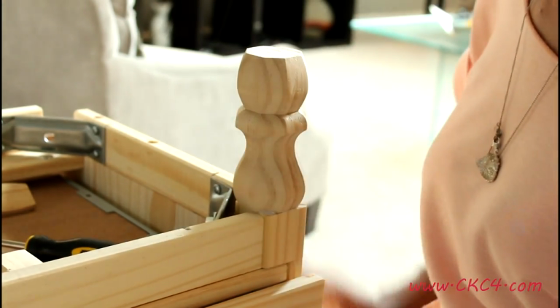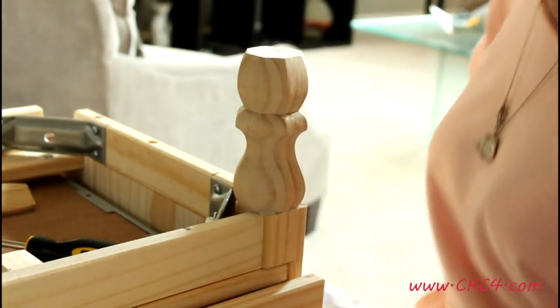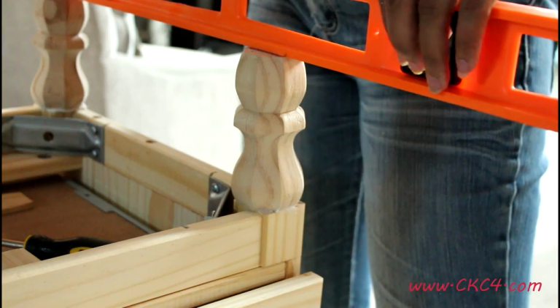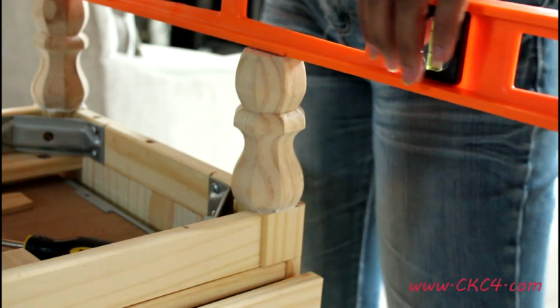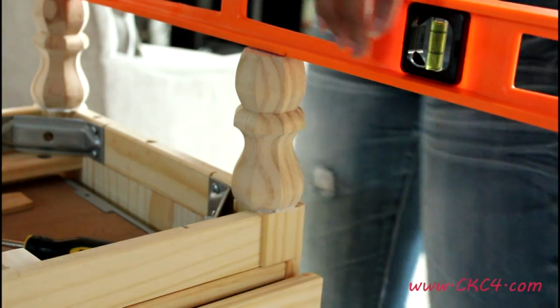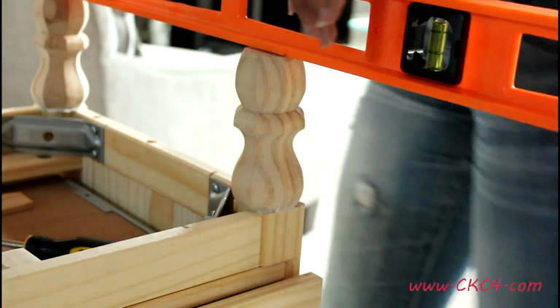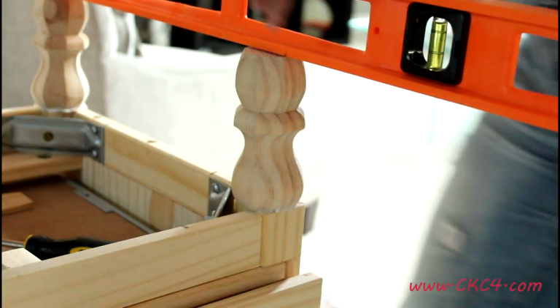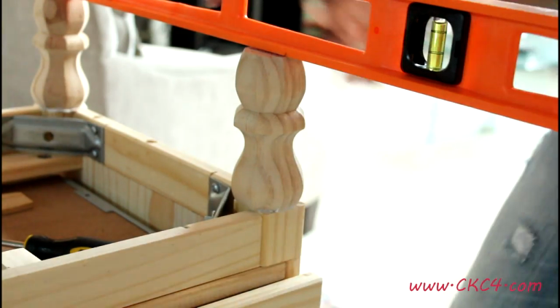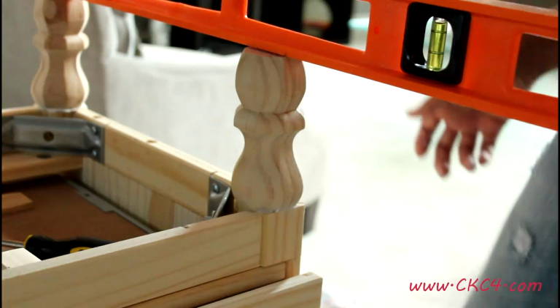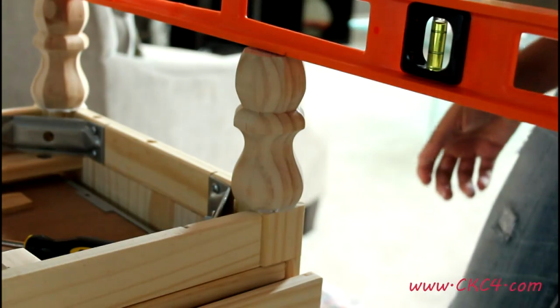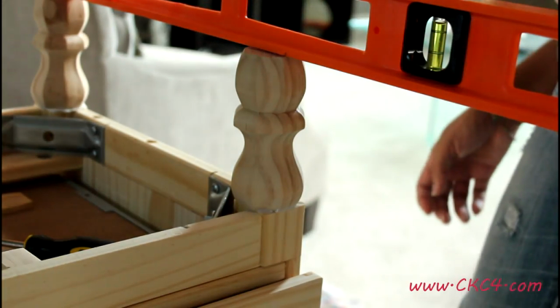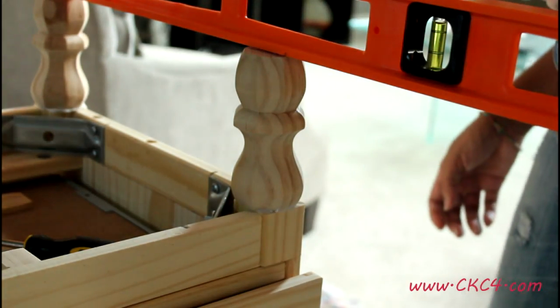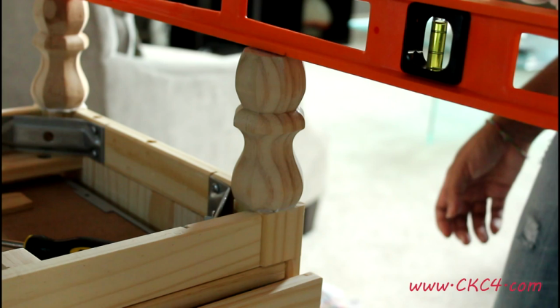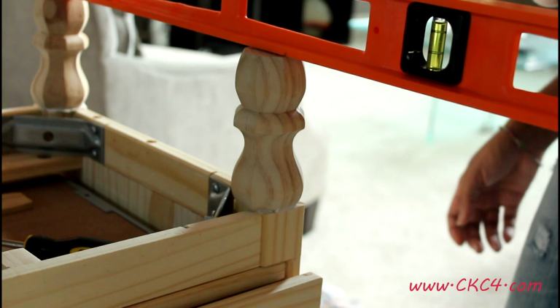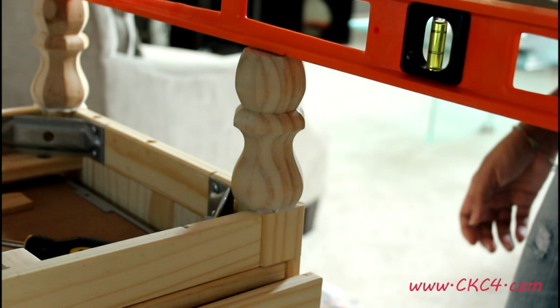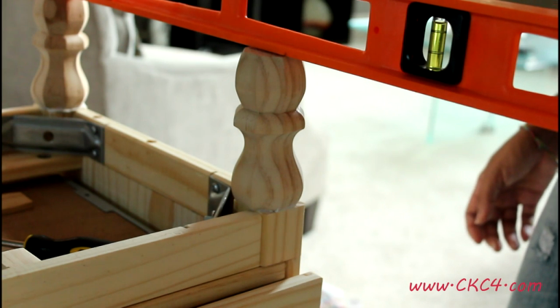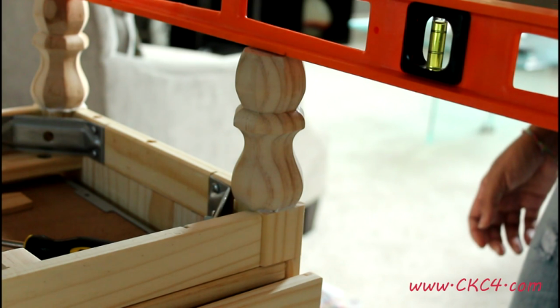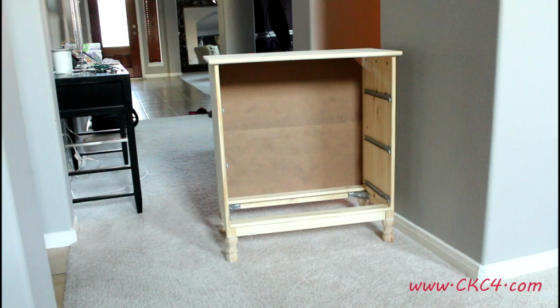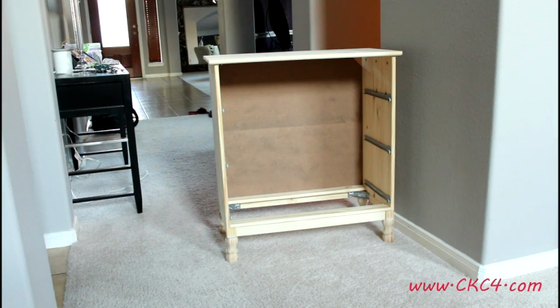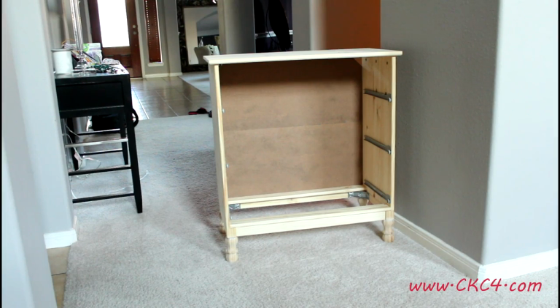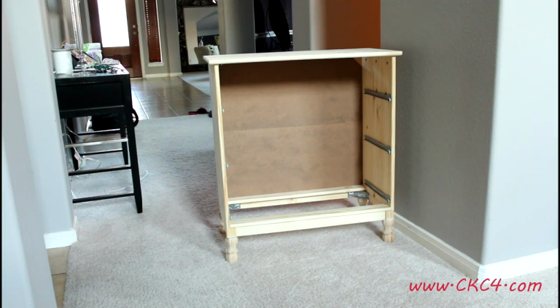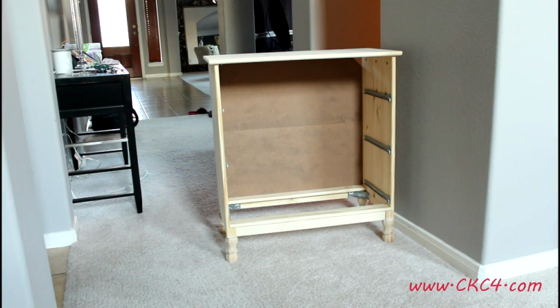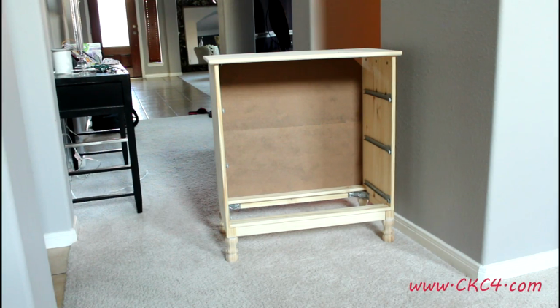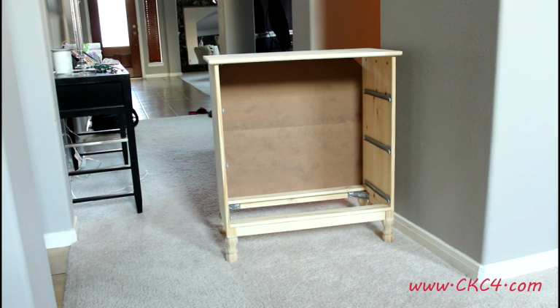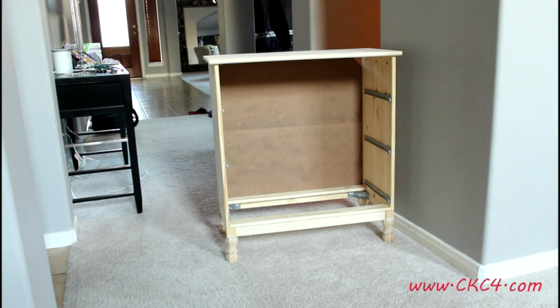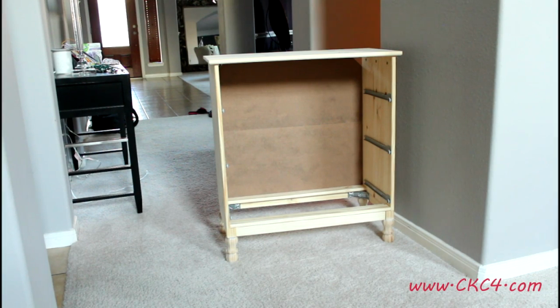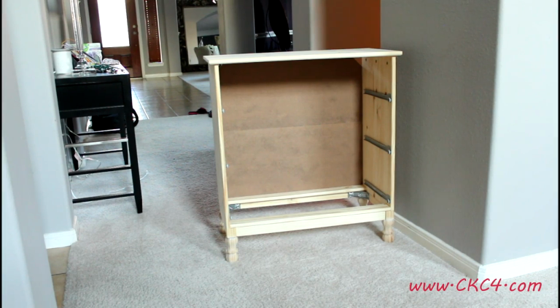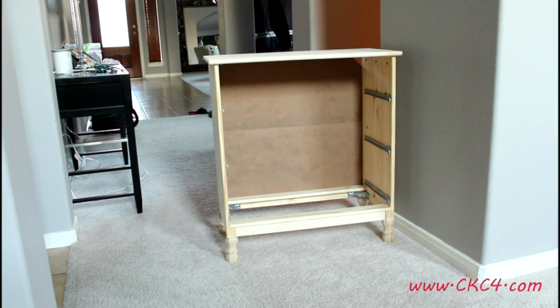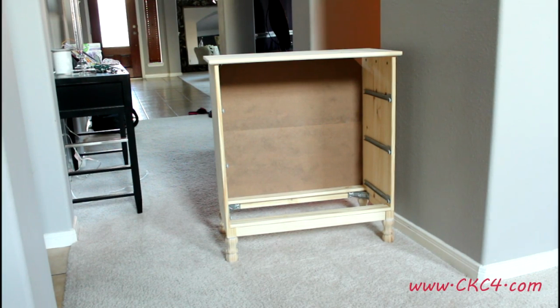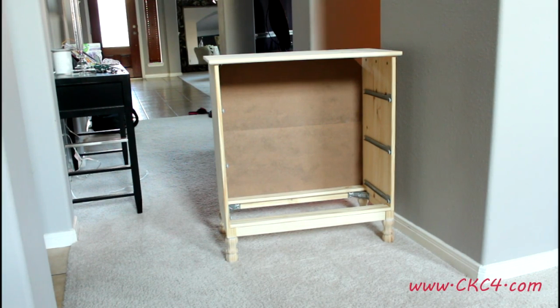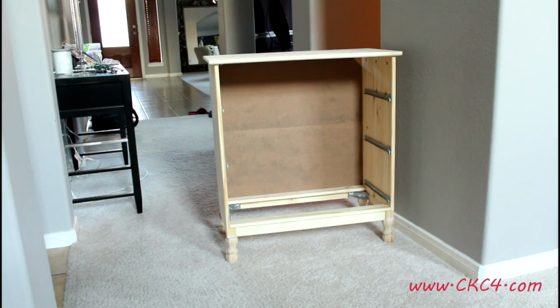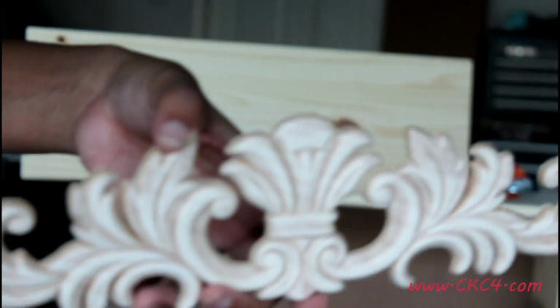I wiggle it there and then I also want to level, make sure everything is level. And there's the finished piece, all legs installed.